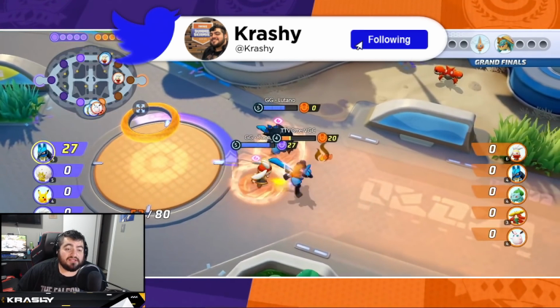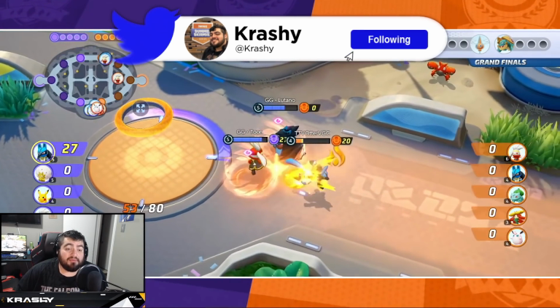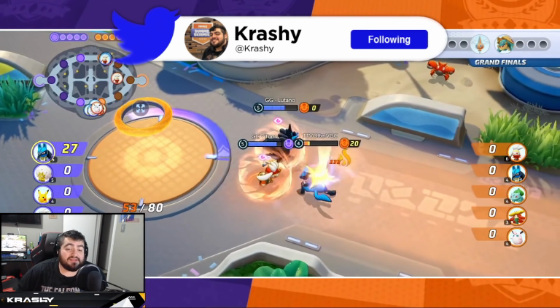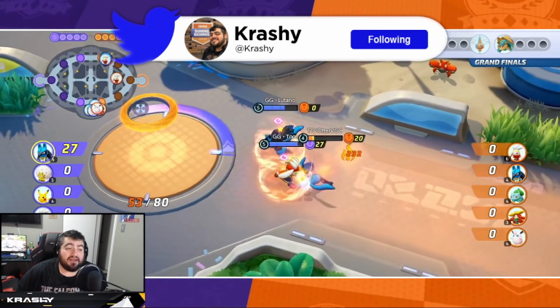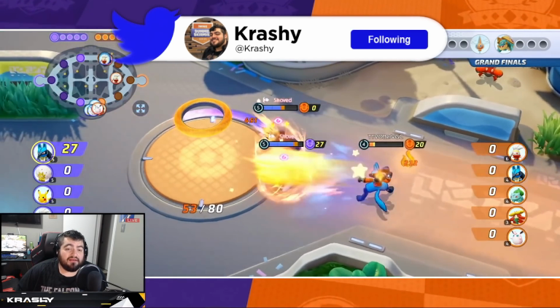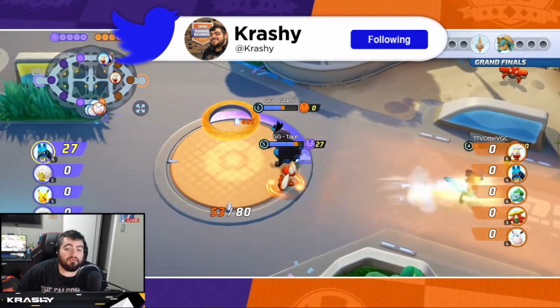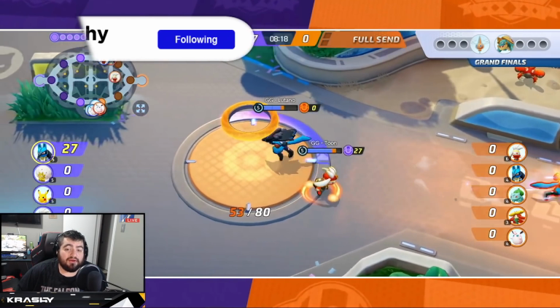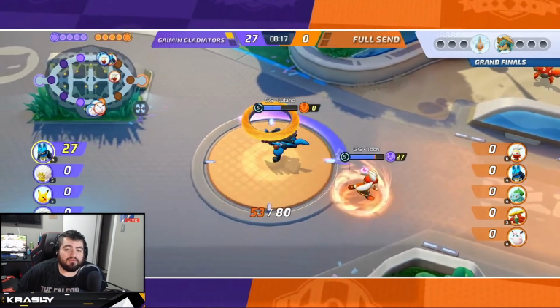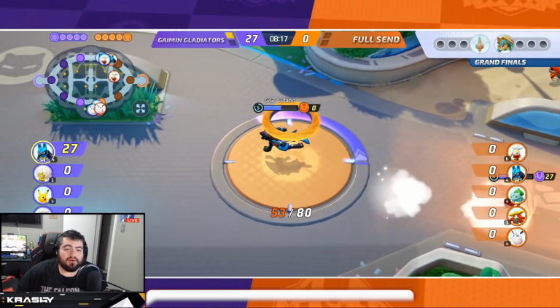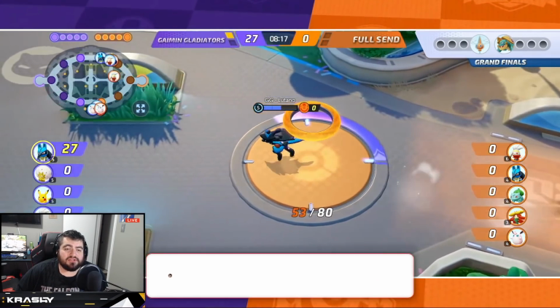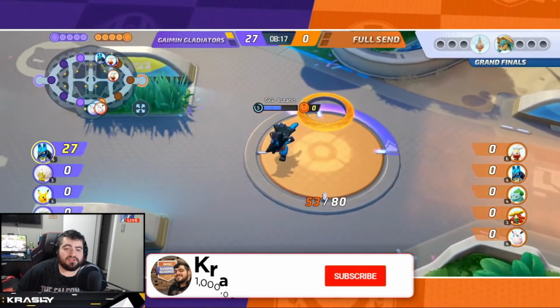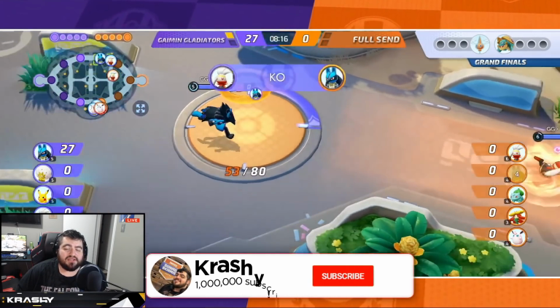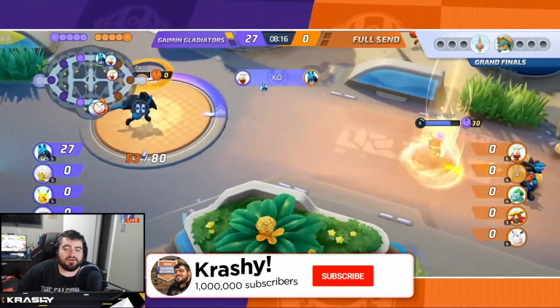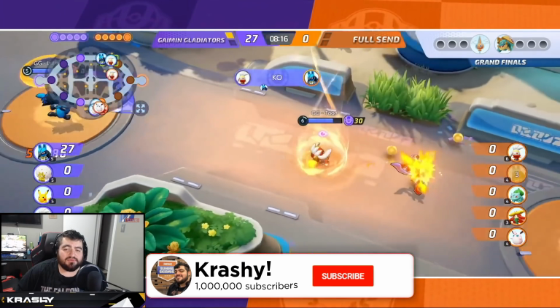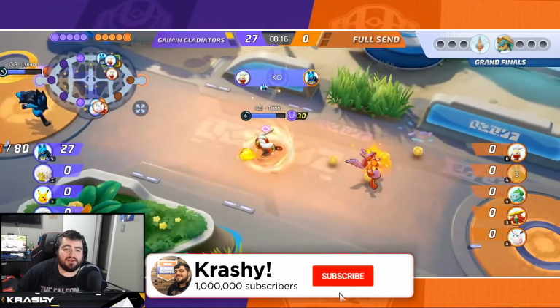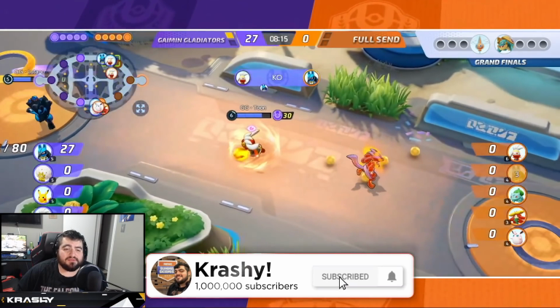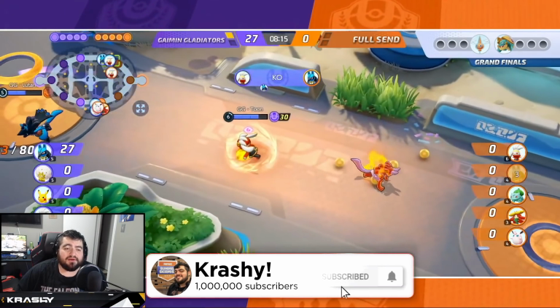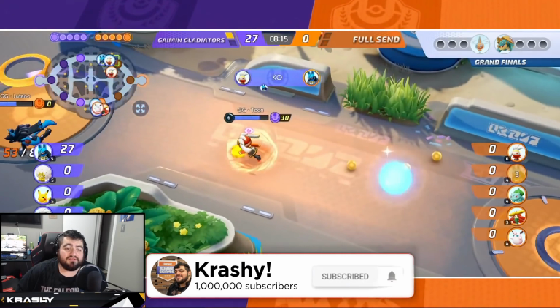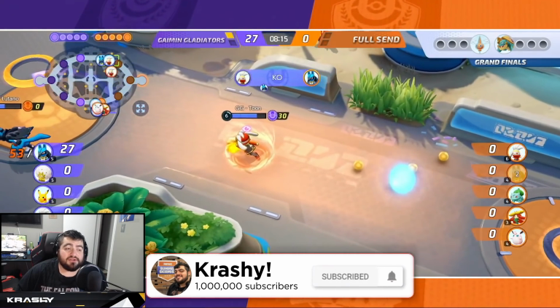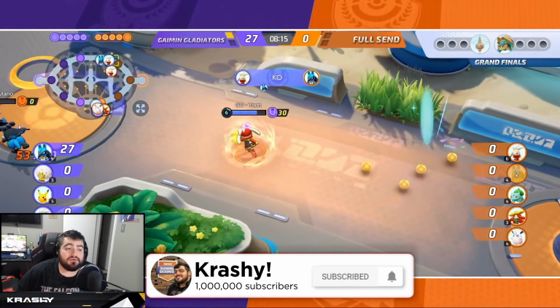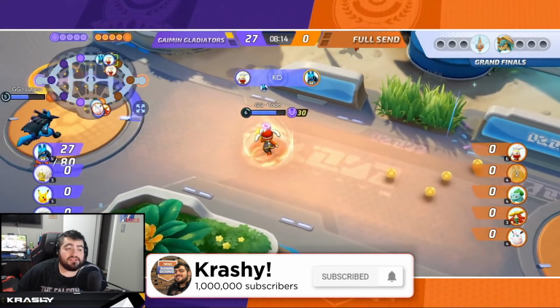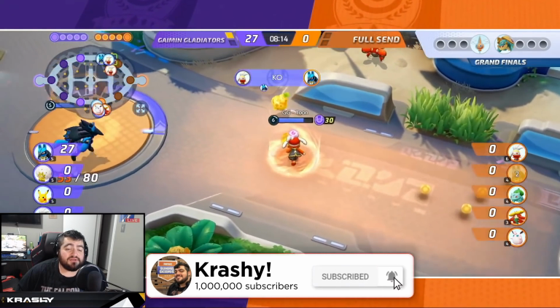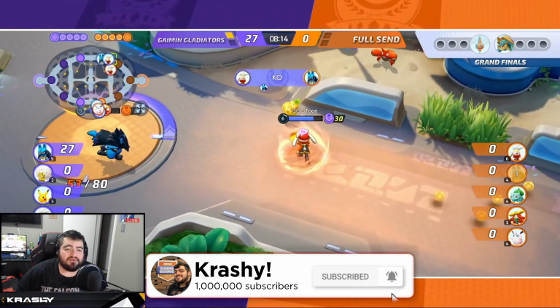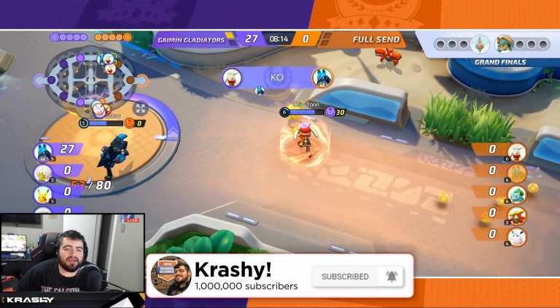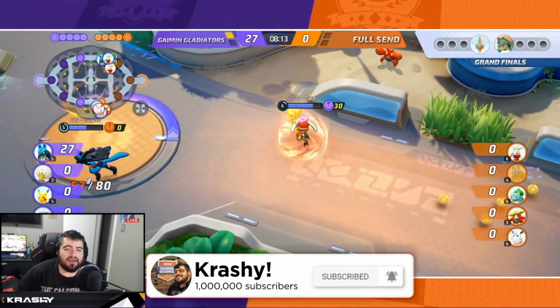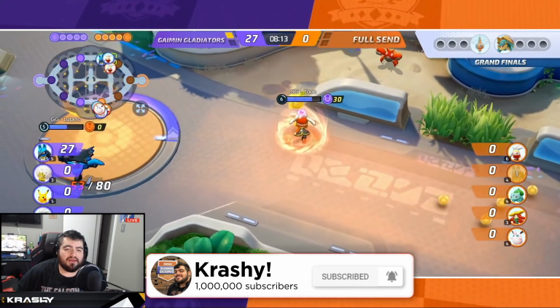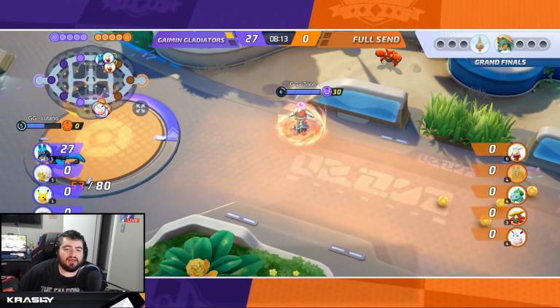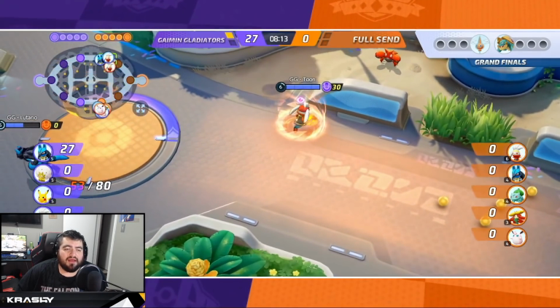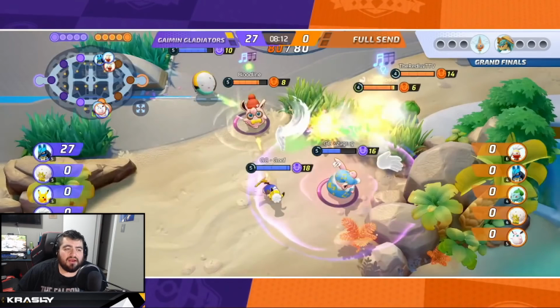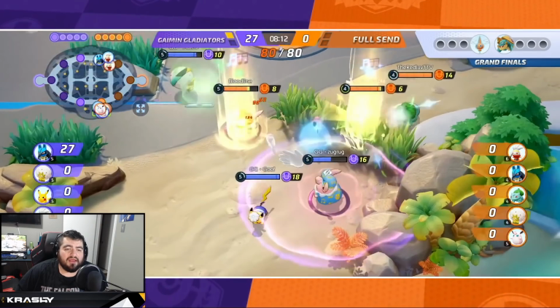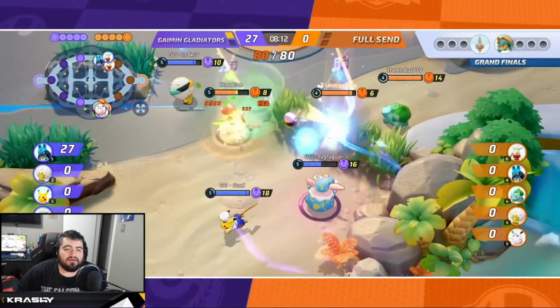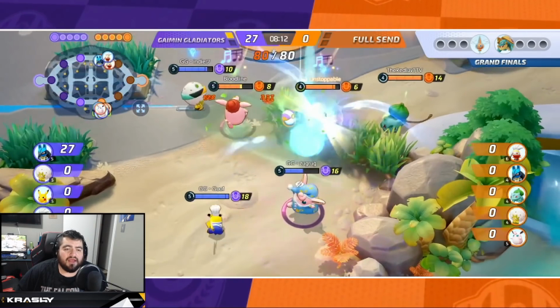Zugrug saves that eject button to stay alive and get out of danger. They pull that neutral Audino into the bush. This is where the lane is probably going to run away with it. GG looks like they're starting to do really well — they've gotten a knockout in the lane, and top lane is getting dove and pushed. This is going to turn into a really good experience lead for Toon.